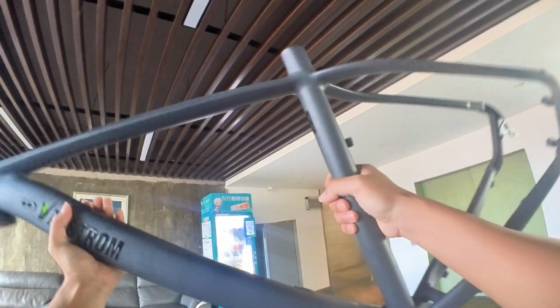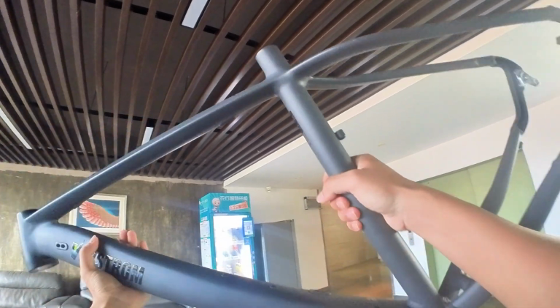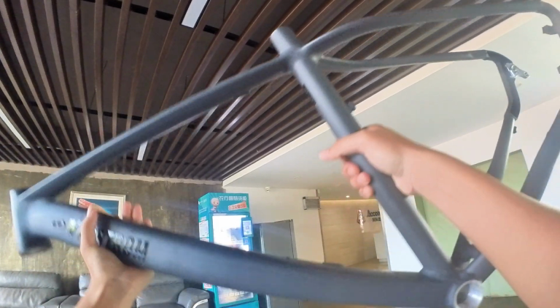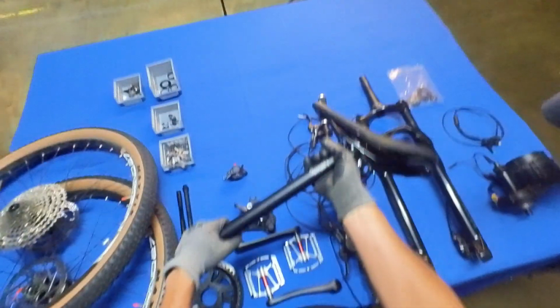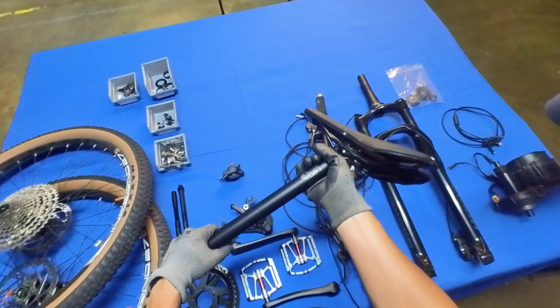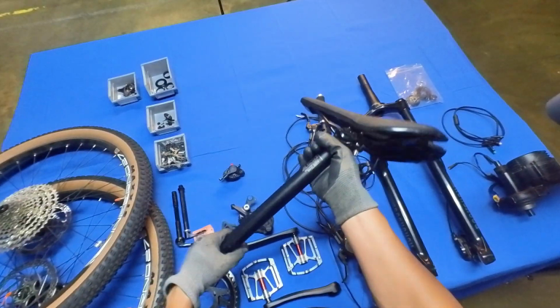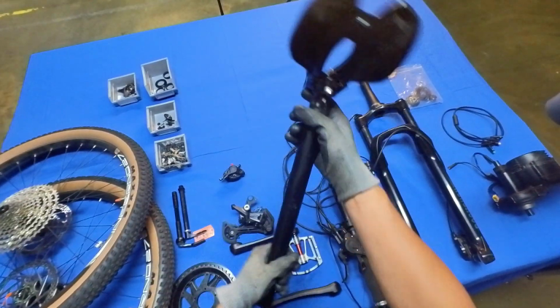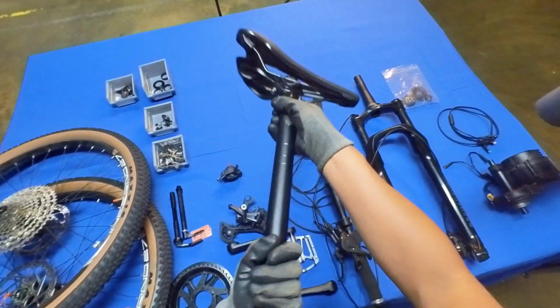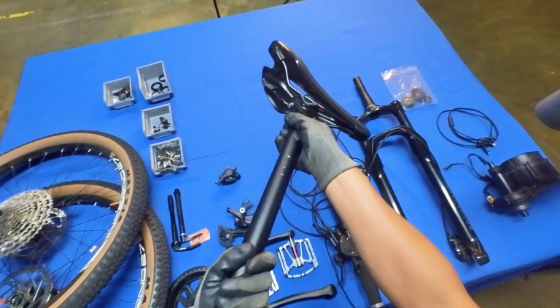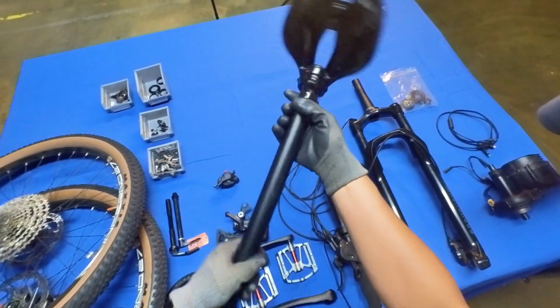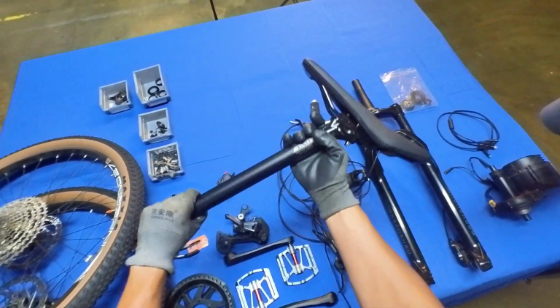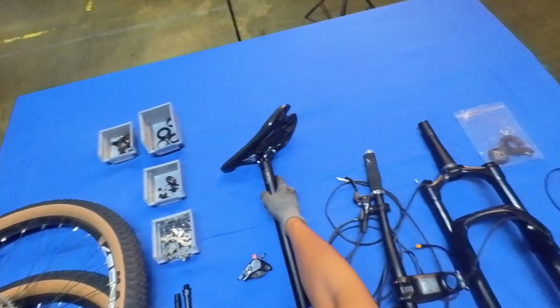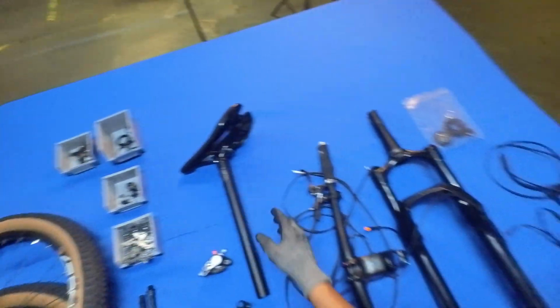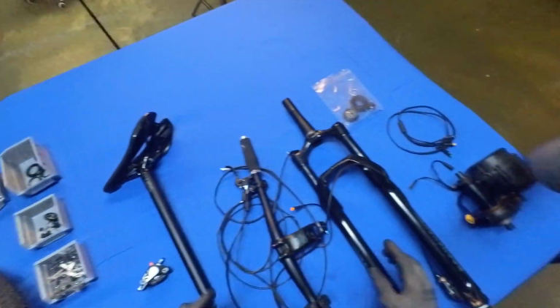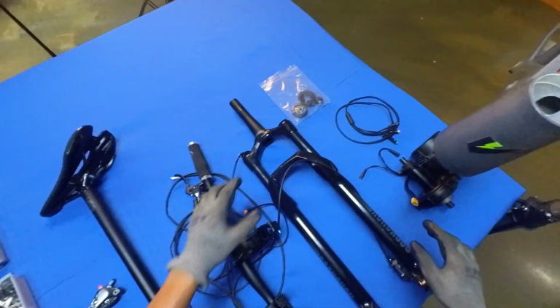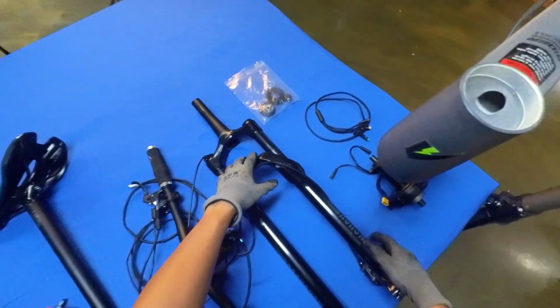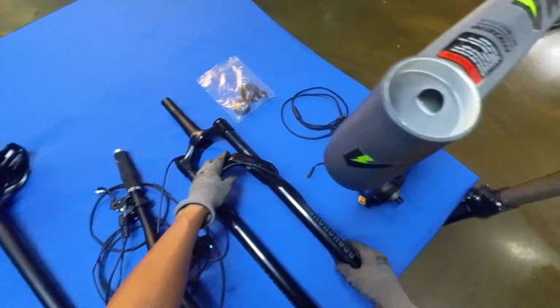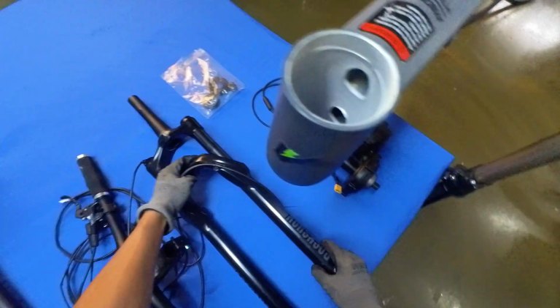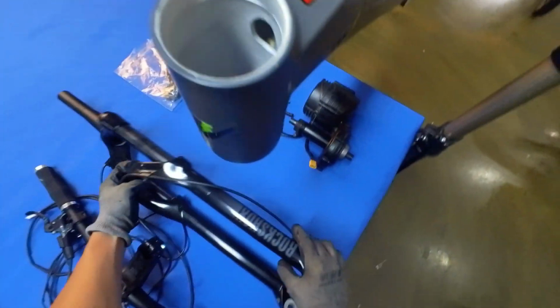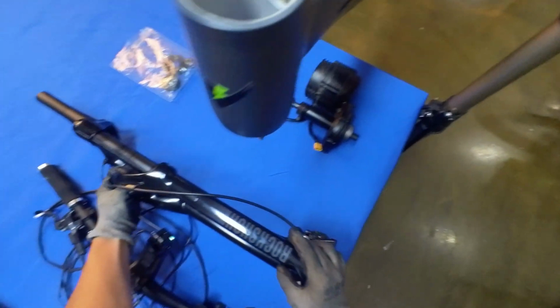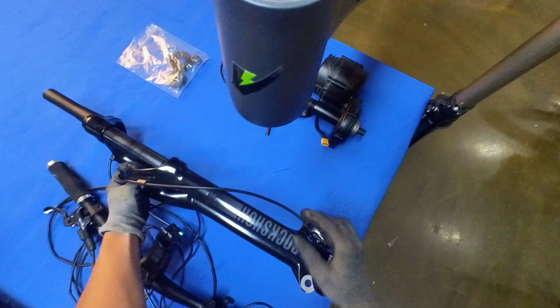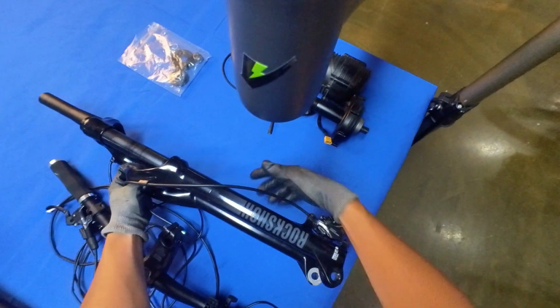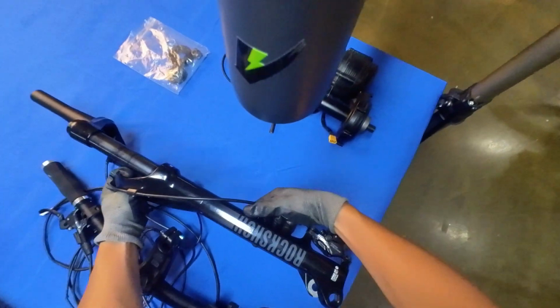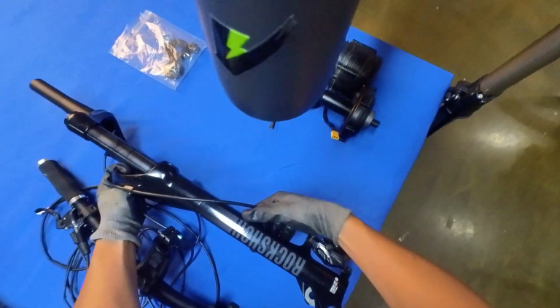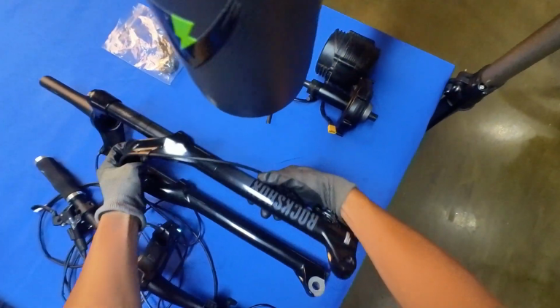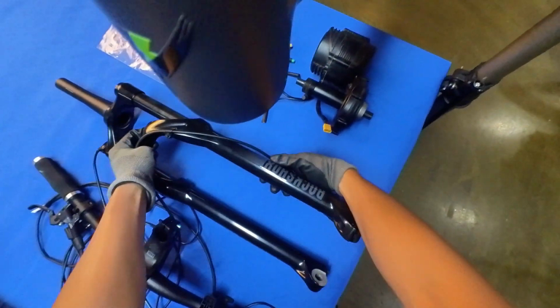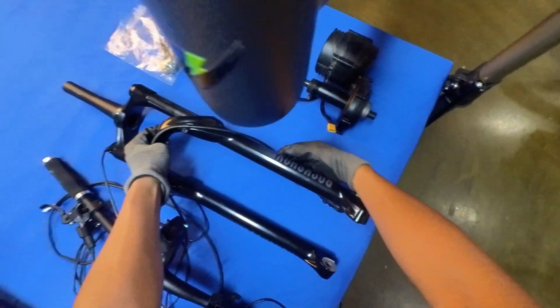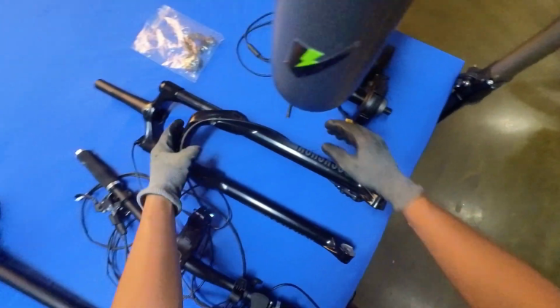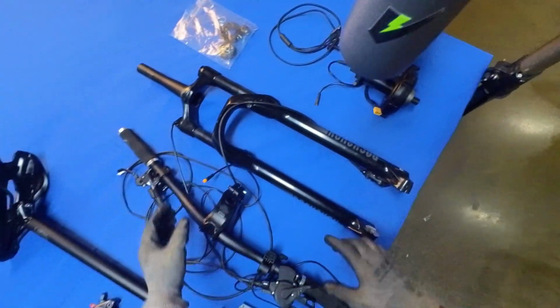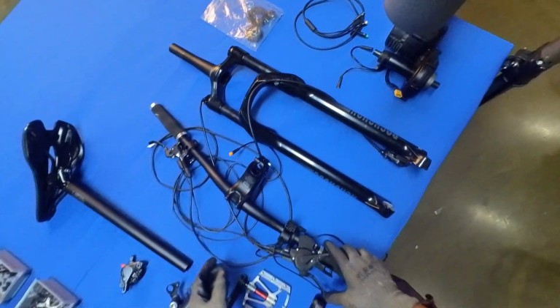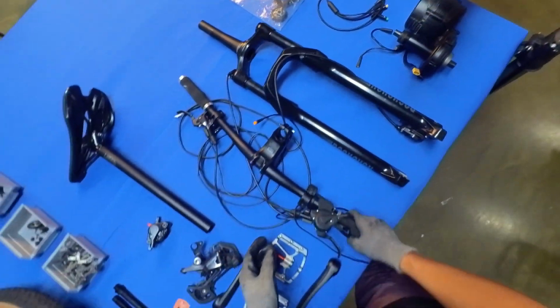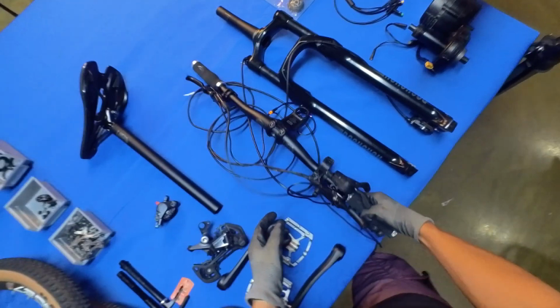And this seat cushion from Giant. Coming up, take a look at this front fork, which is the SRAM RockShox G-Bone.